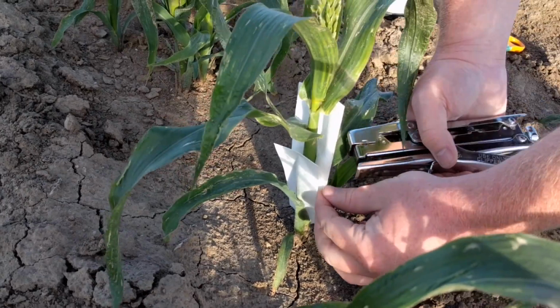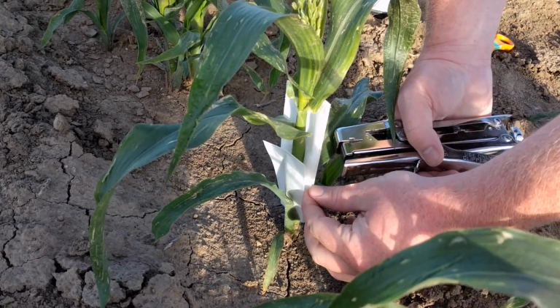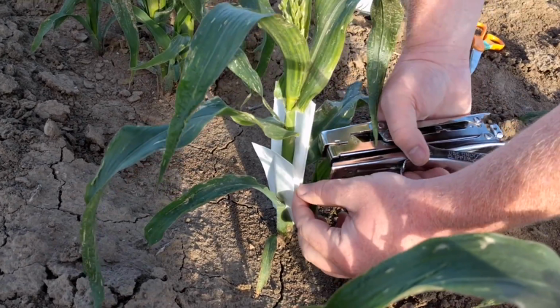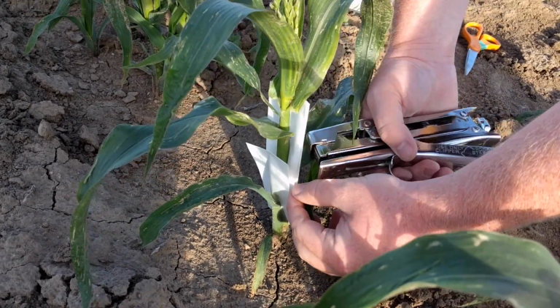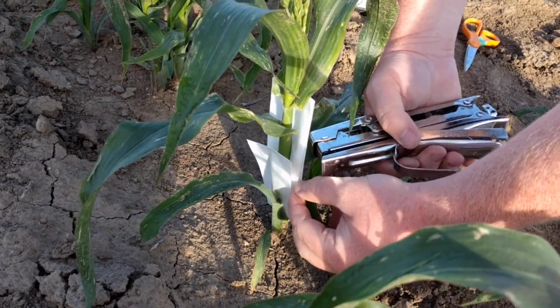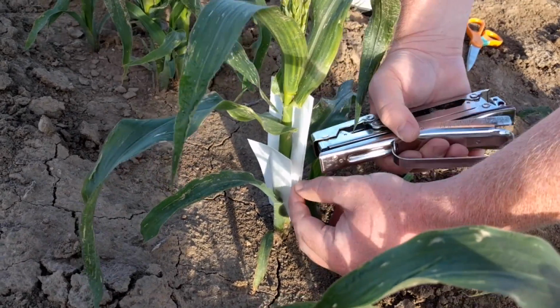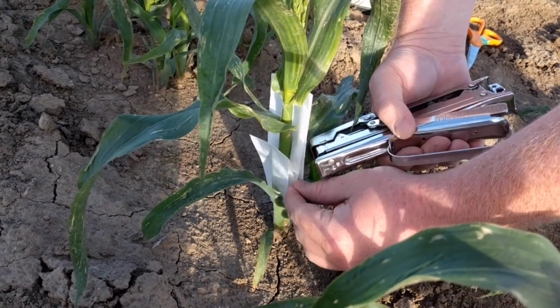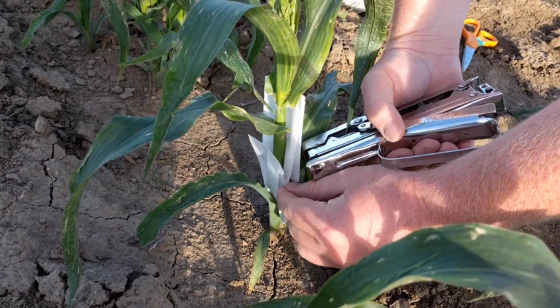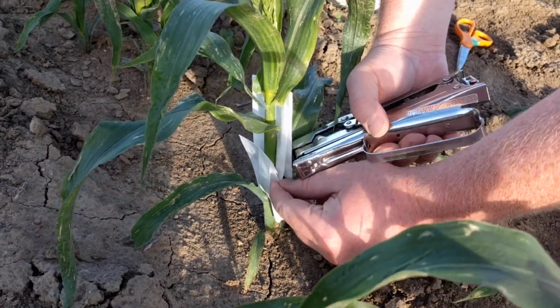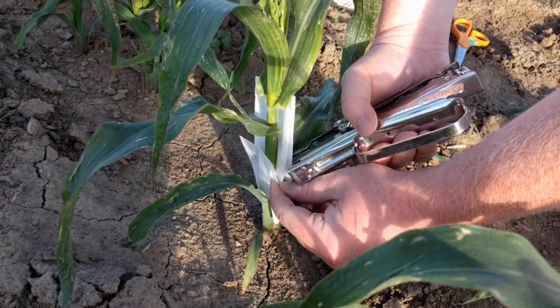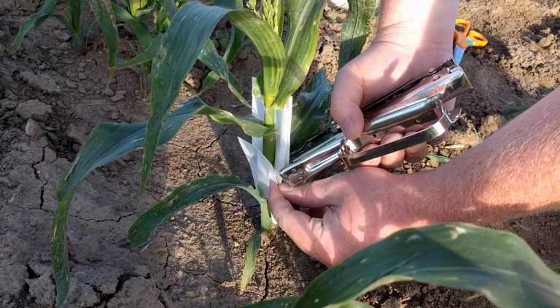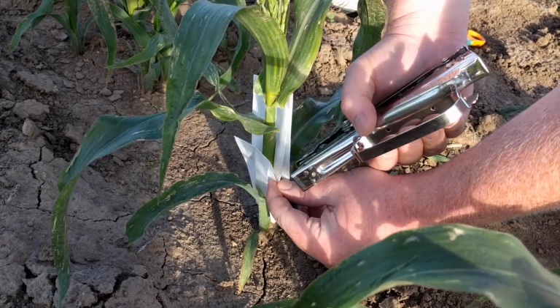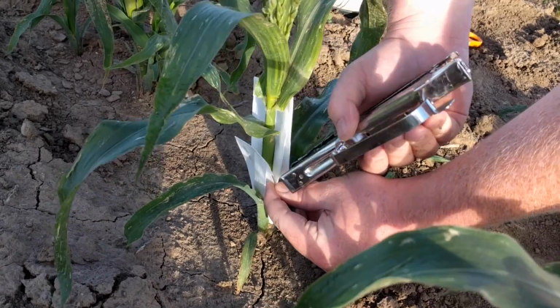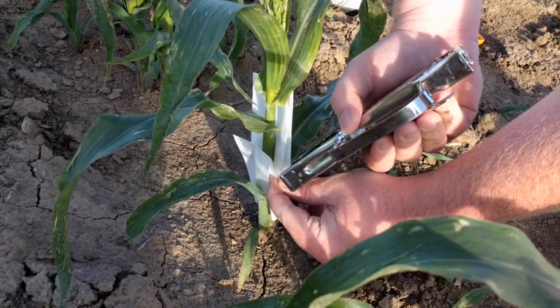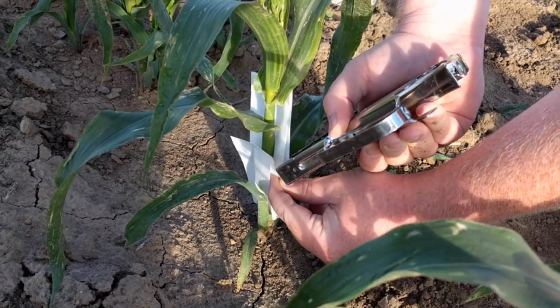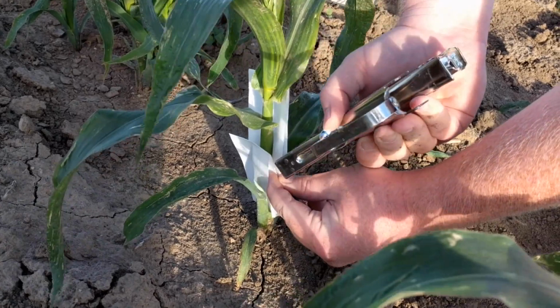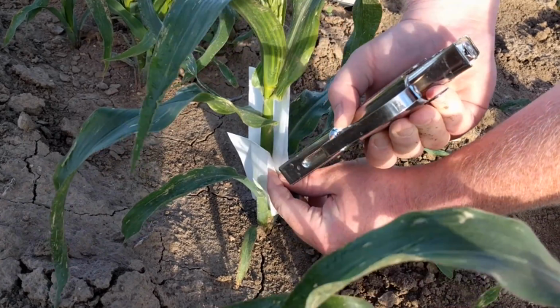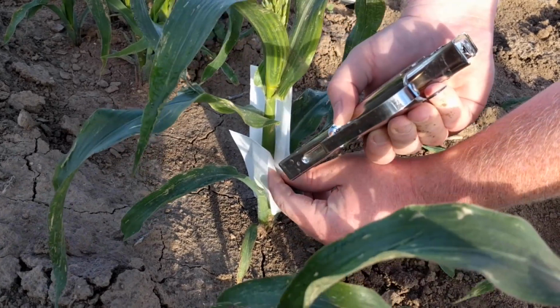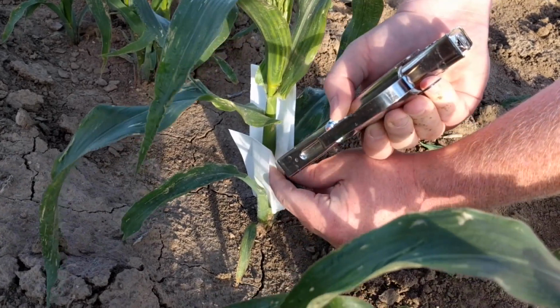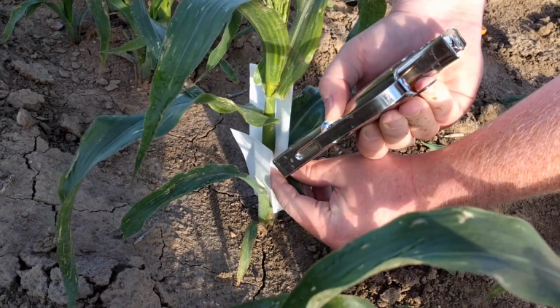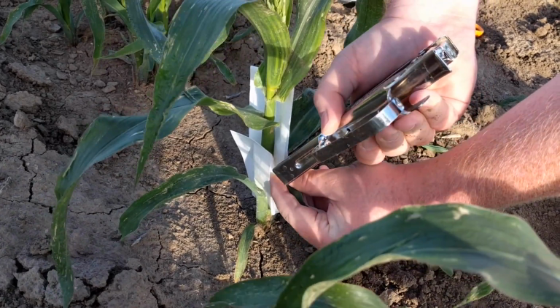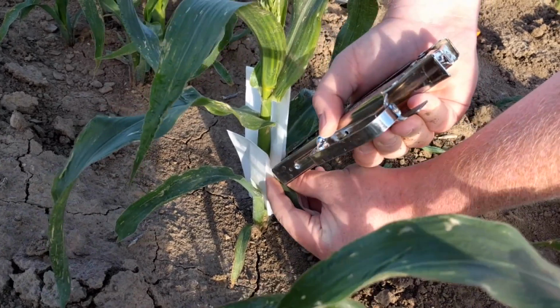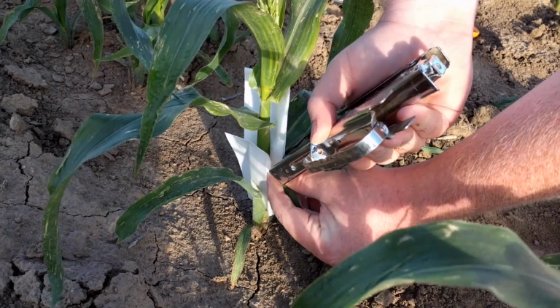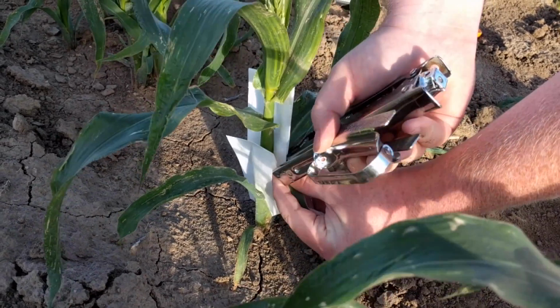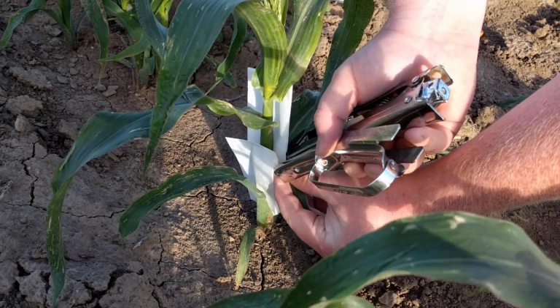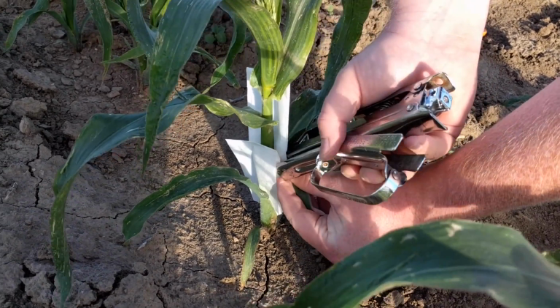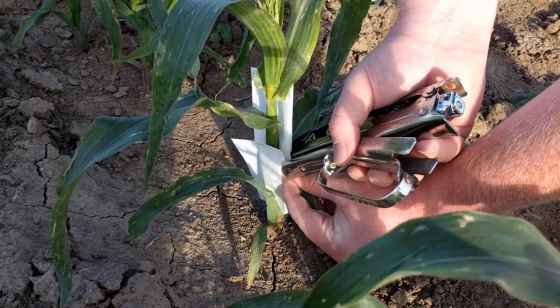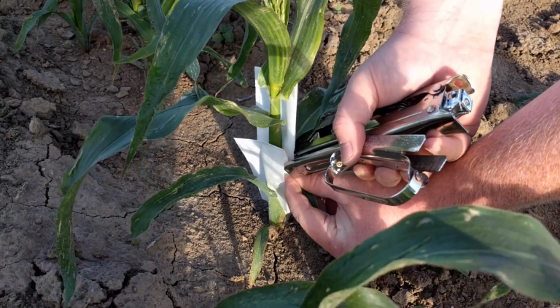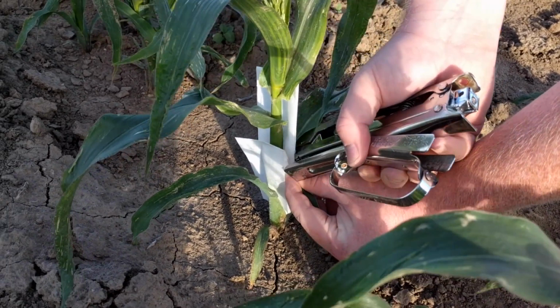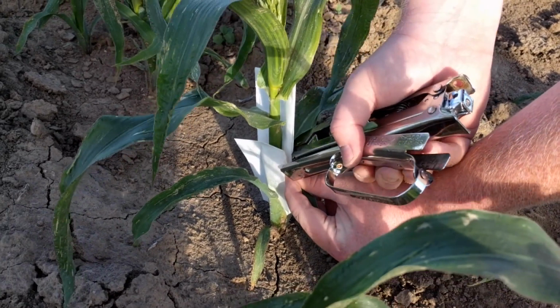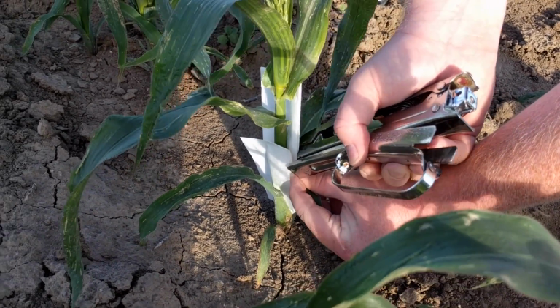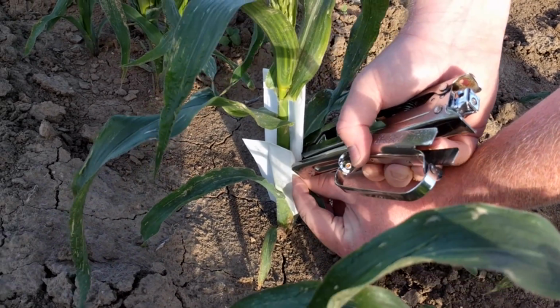Alternatively, the lower earshoot can be bagged as well, and the two shoot bags can be stapled together.